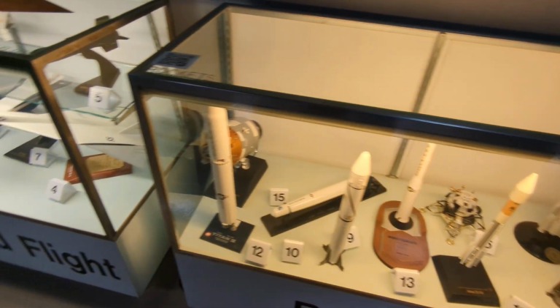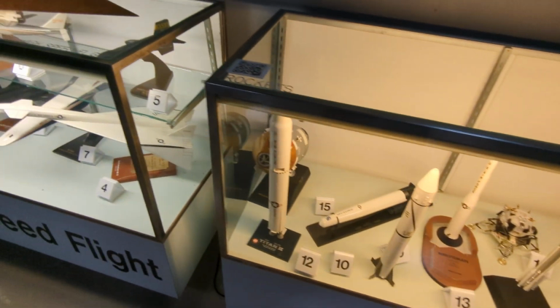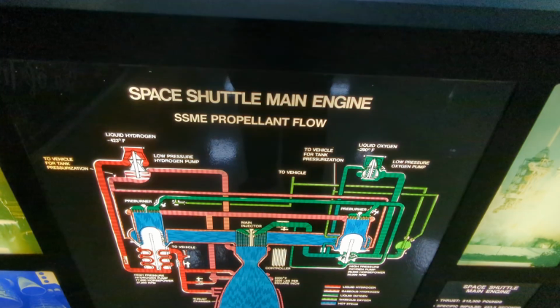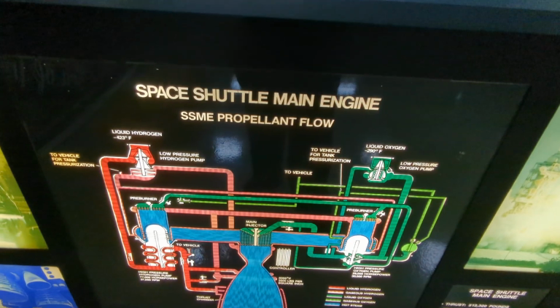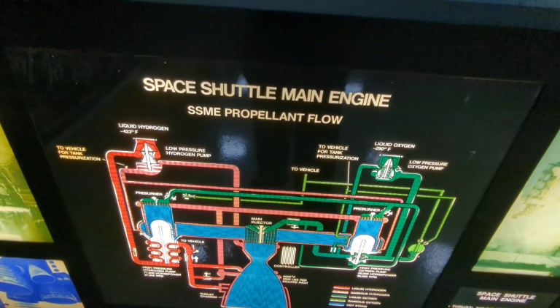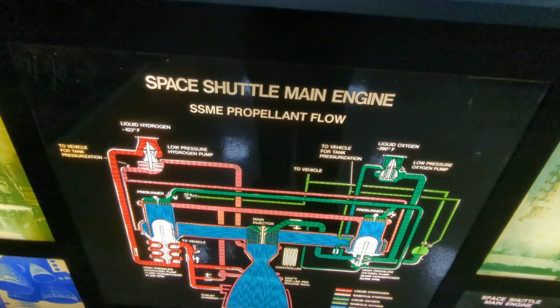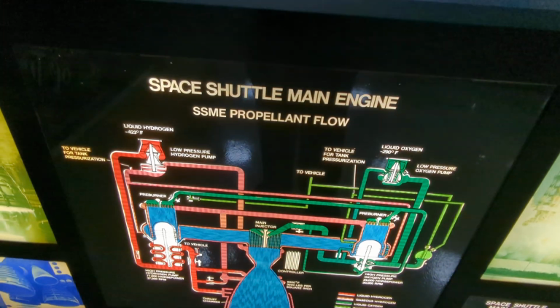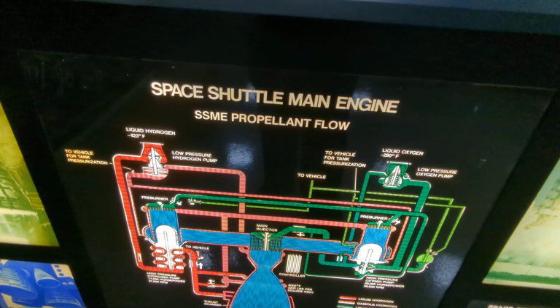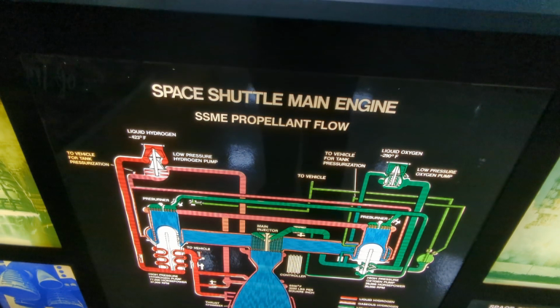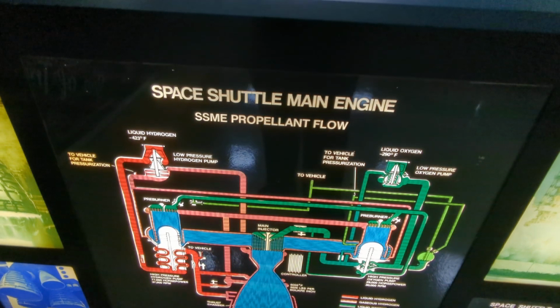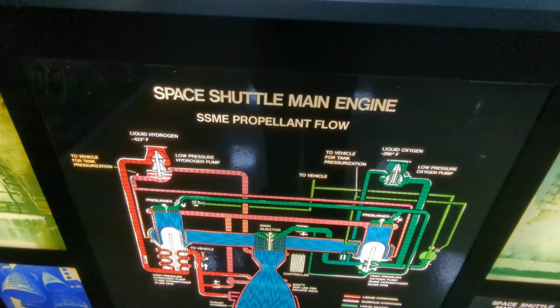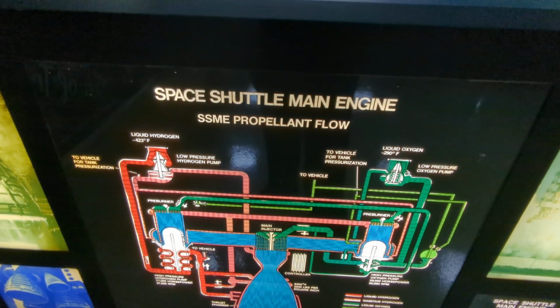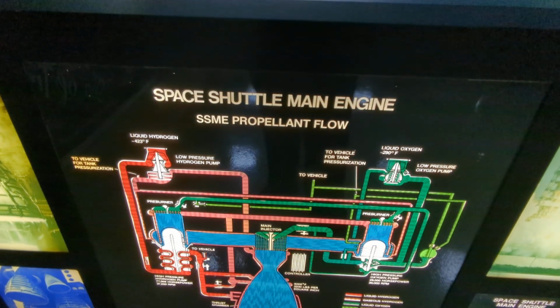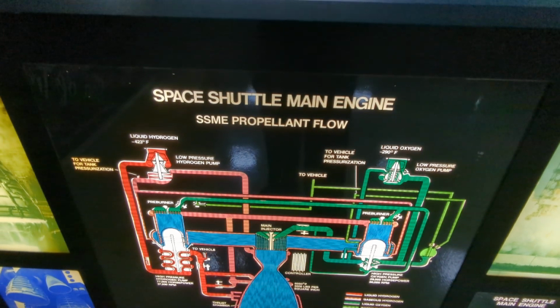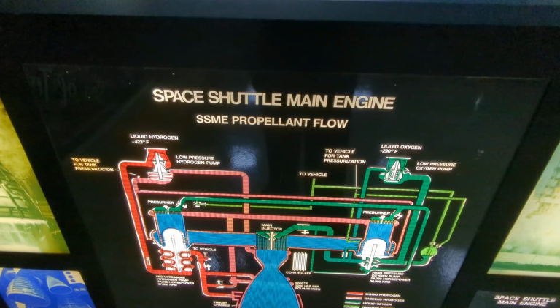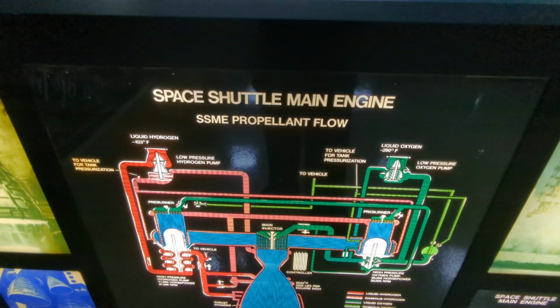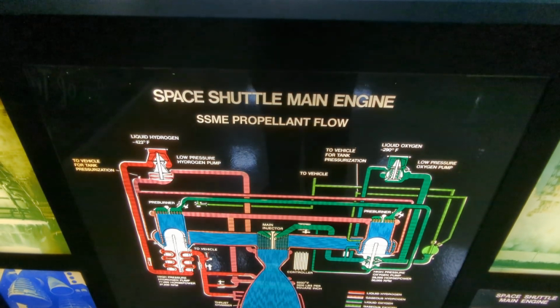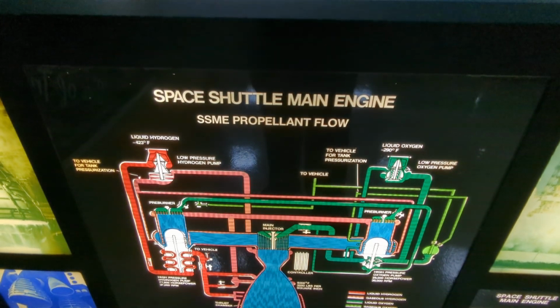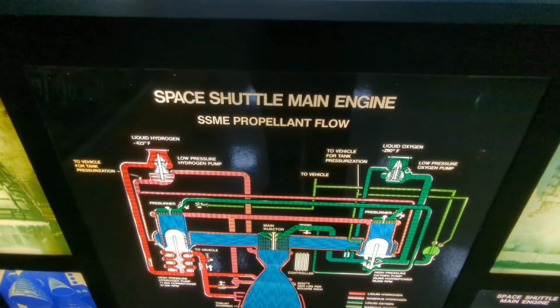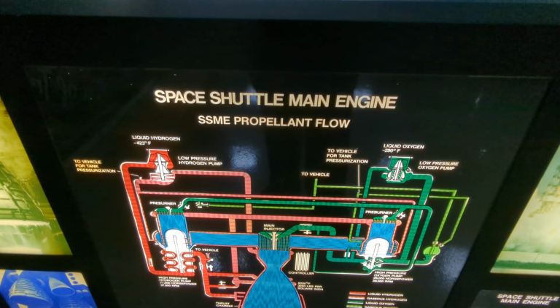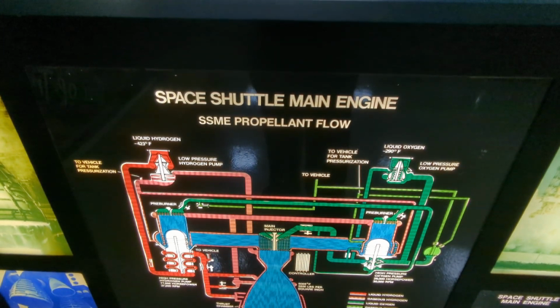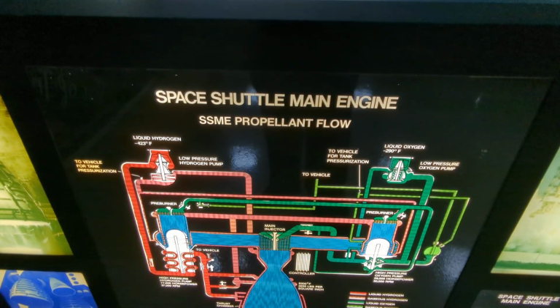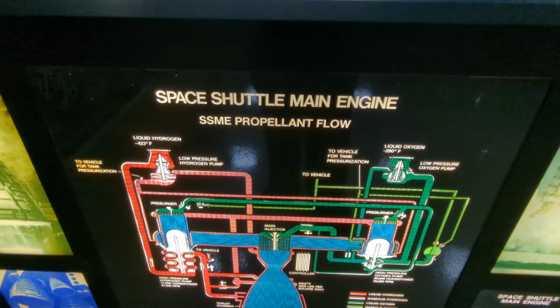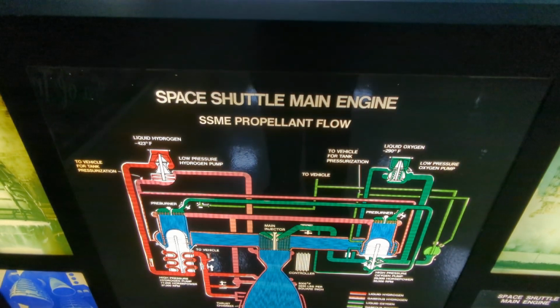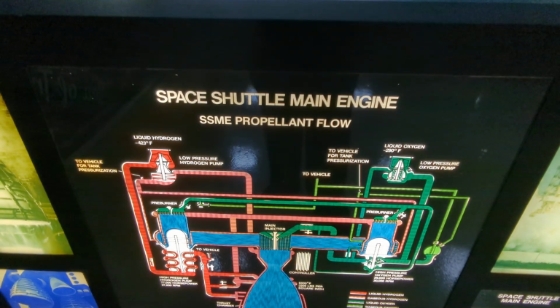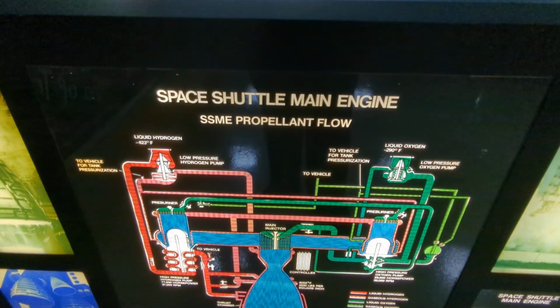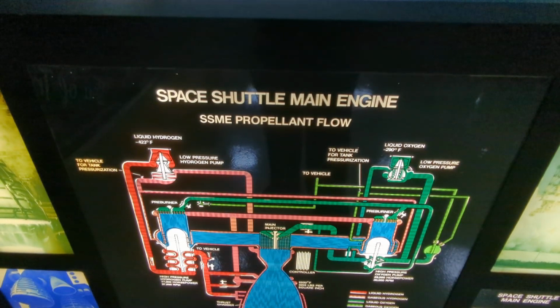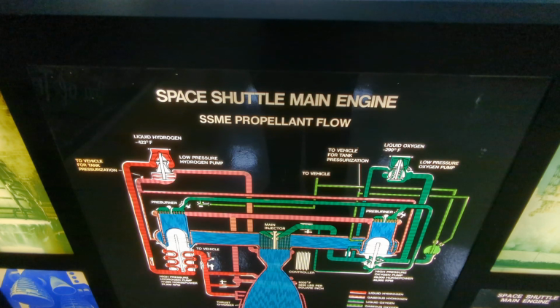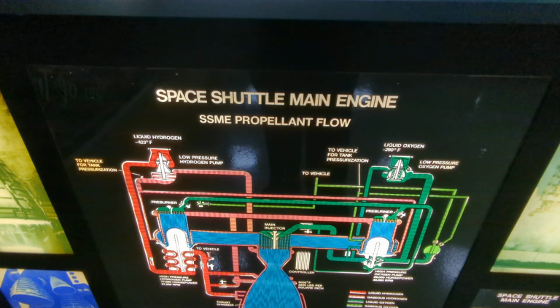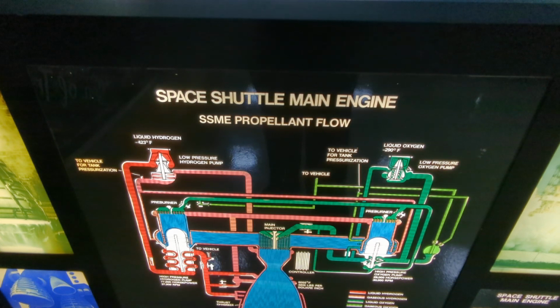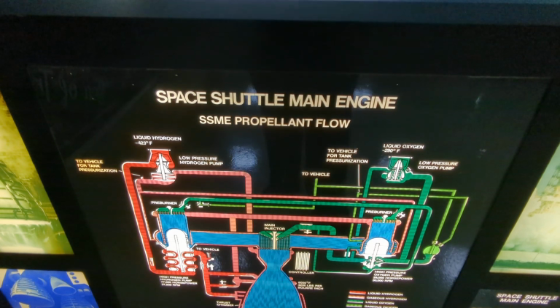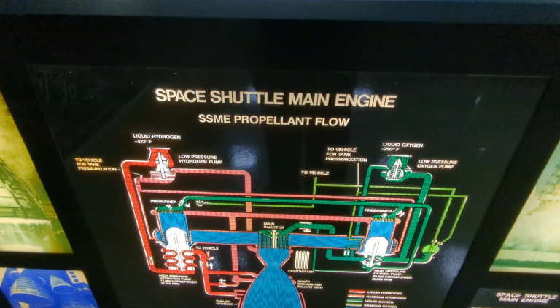There's a nice light-up interactive display — Space Shuttle Main Engine SSME propulsion propellant flow.